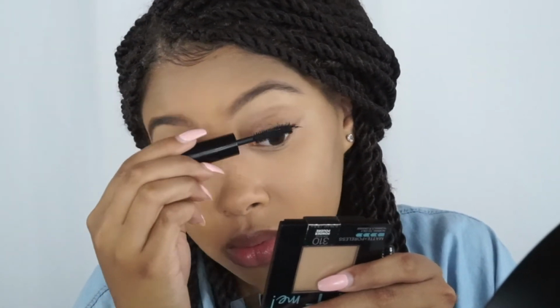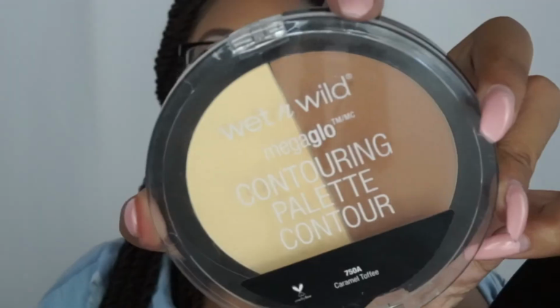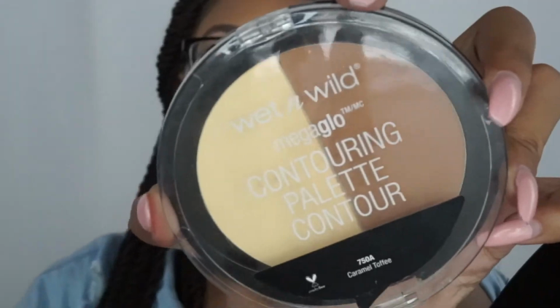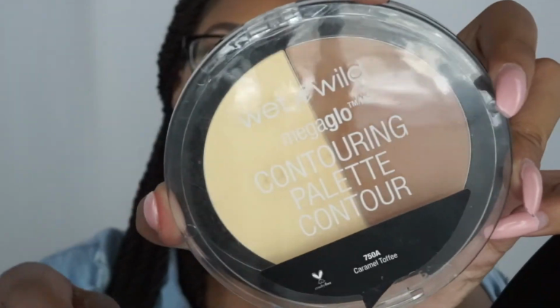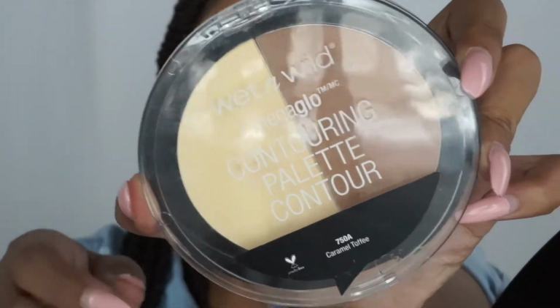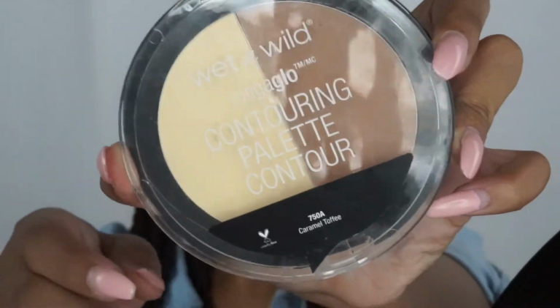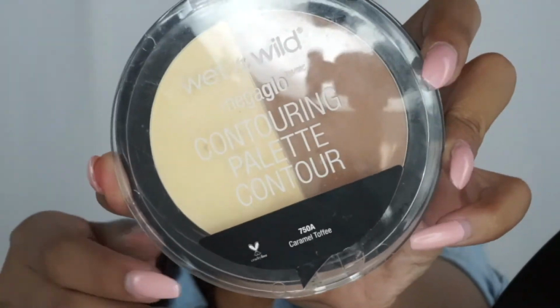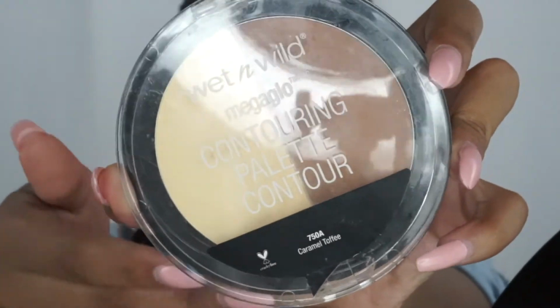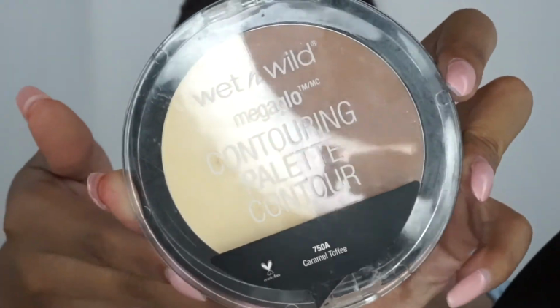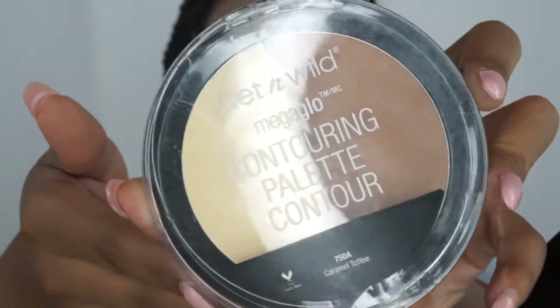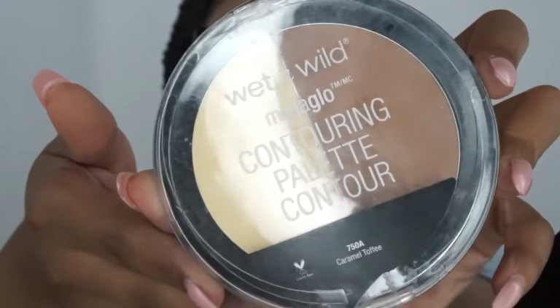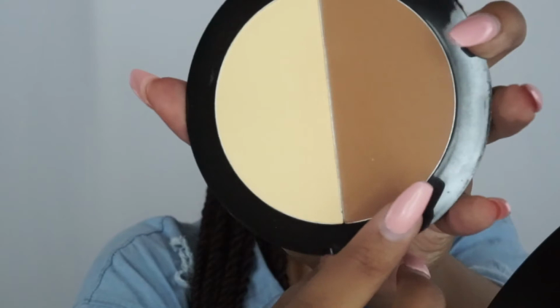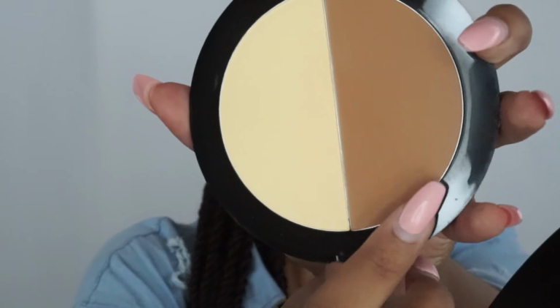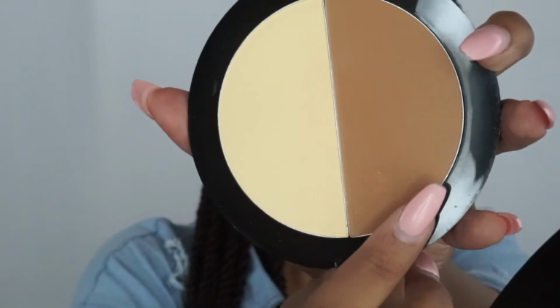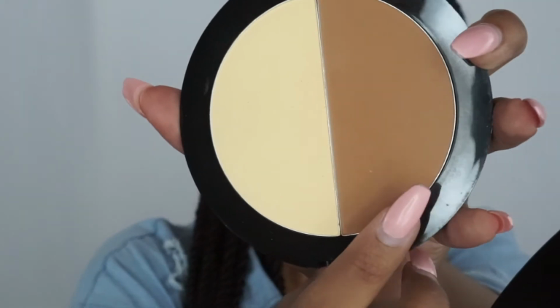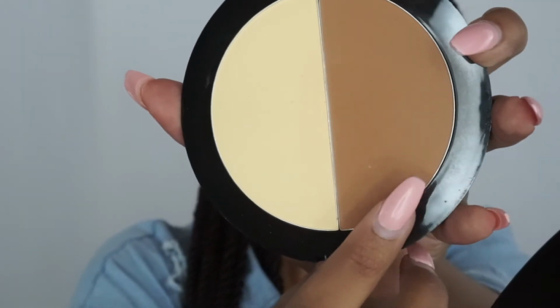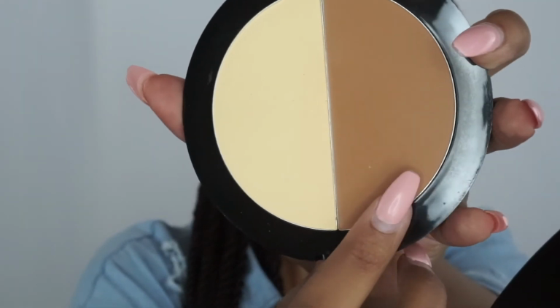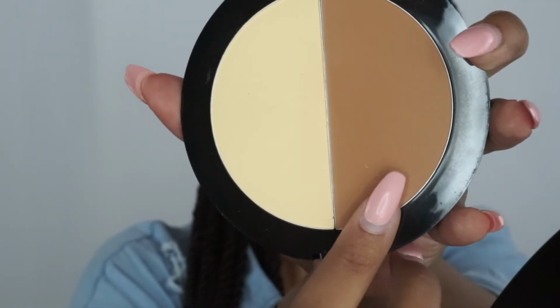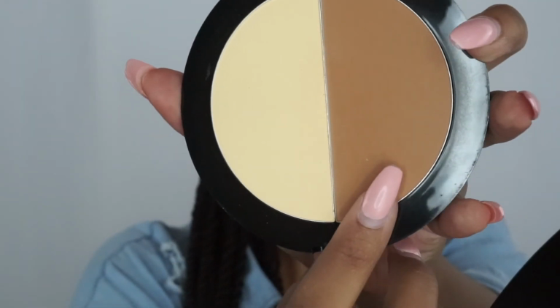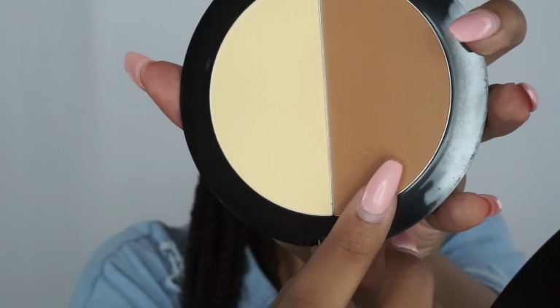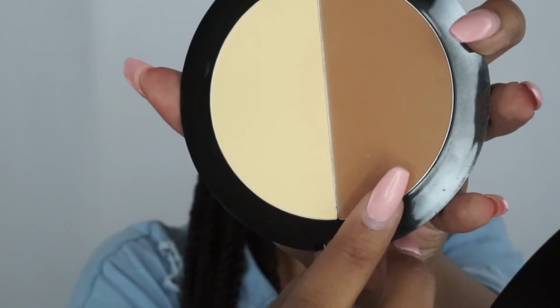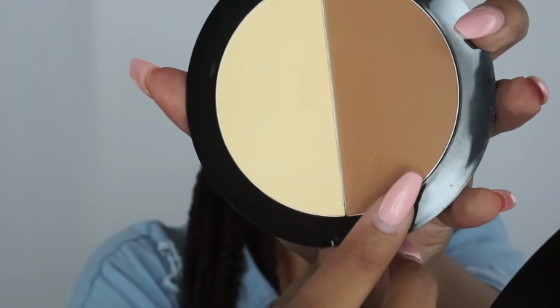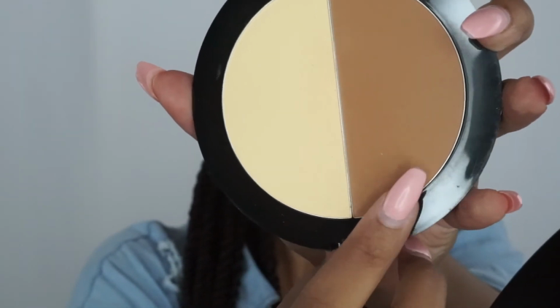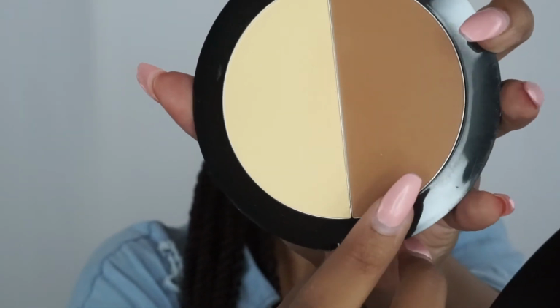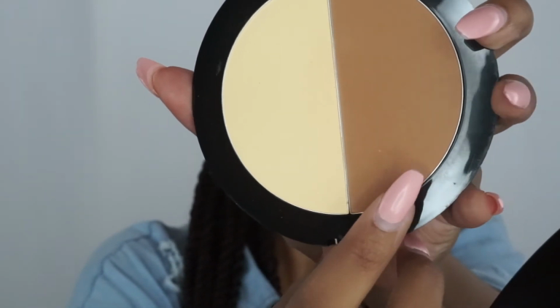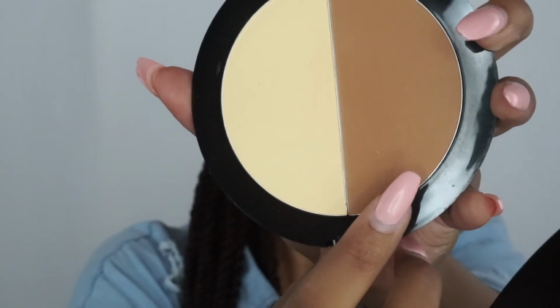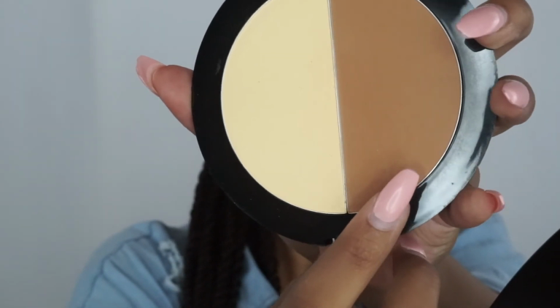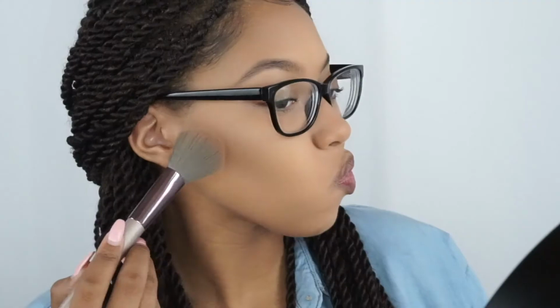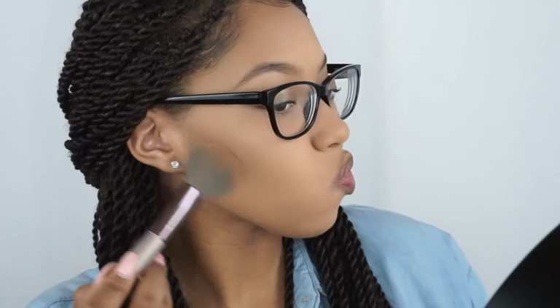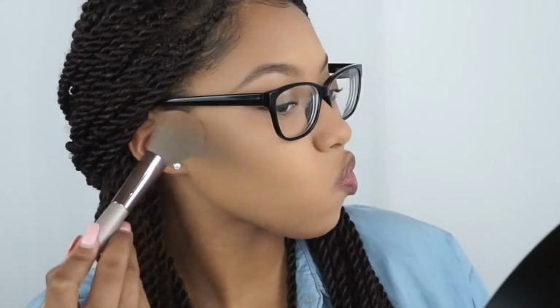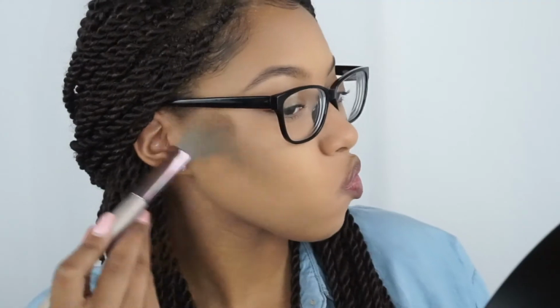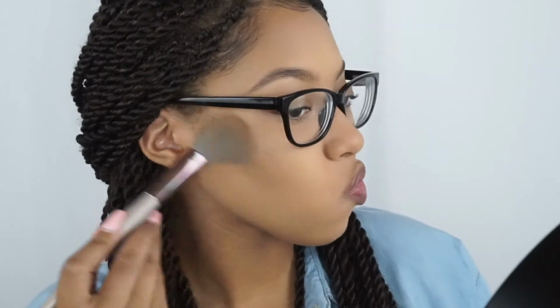To add some color back into my face, I'm going to be using the Wet n Wild contouring palette in the color Caramel Toffee.